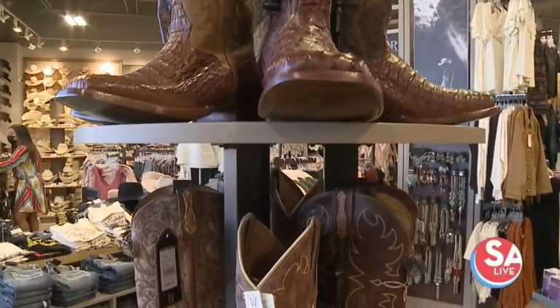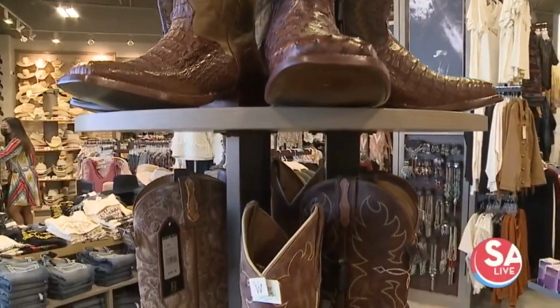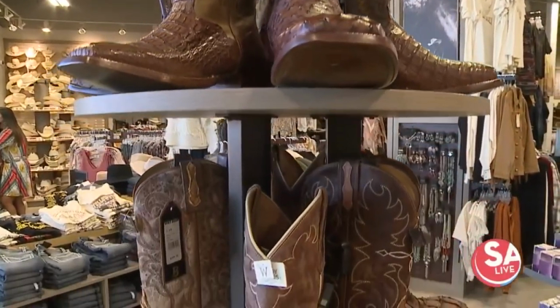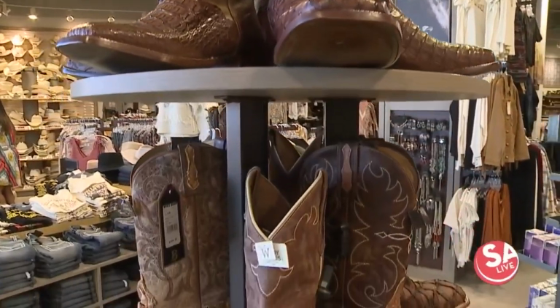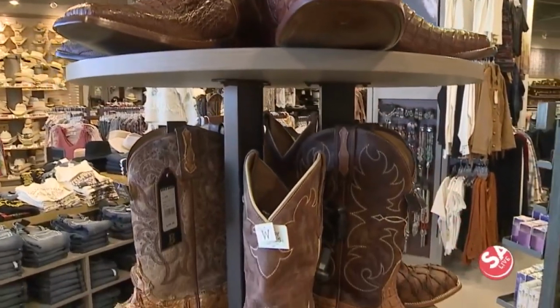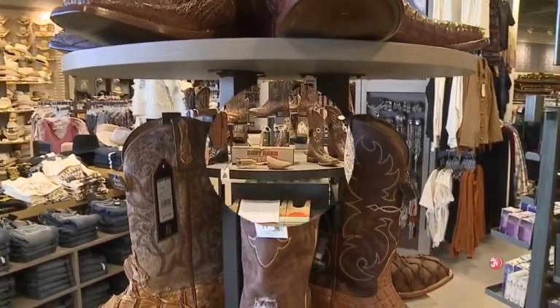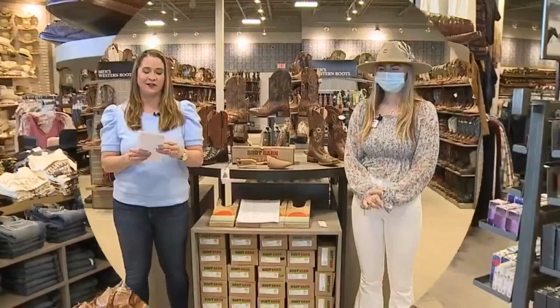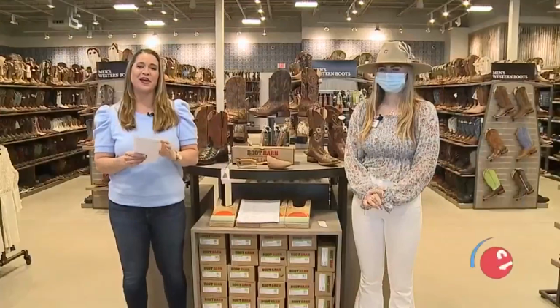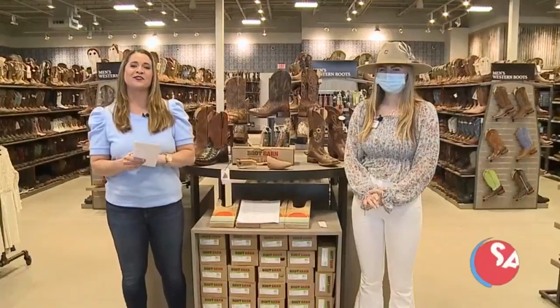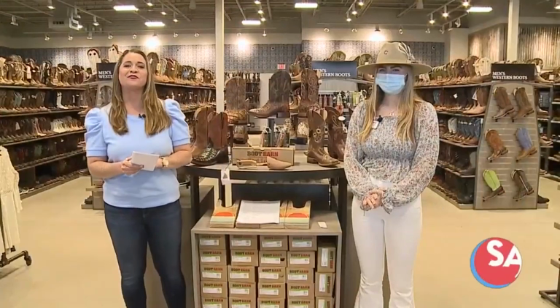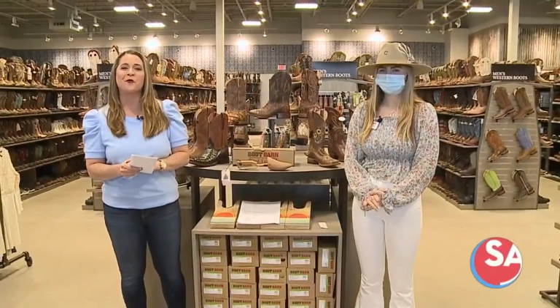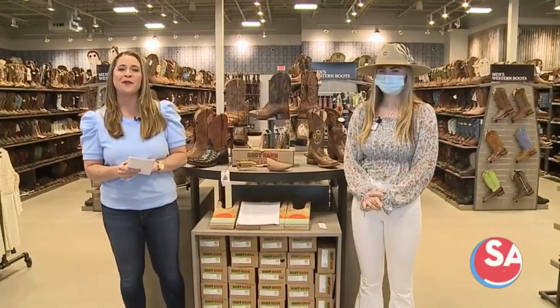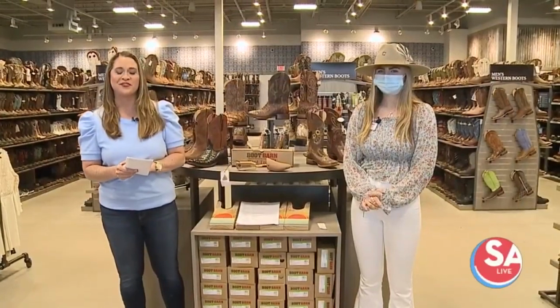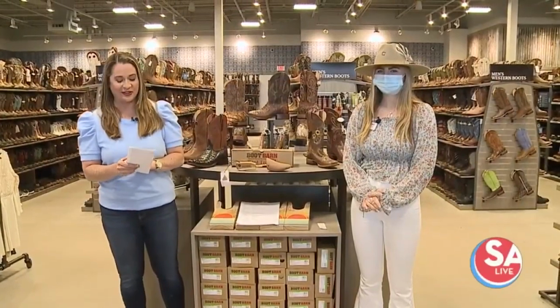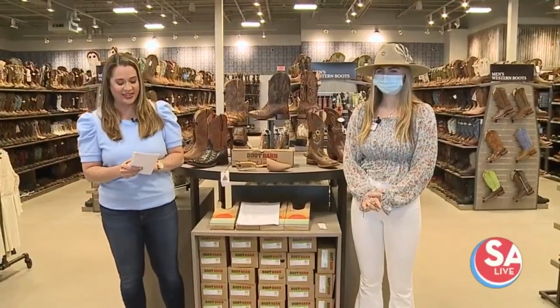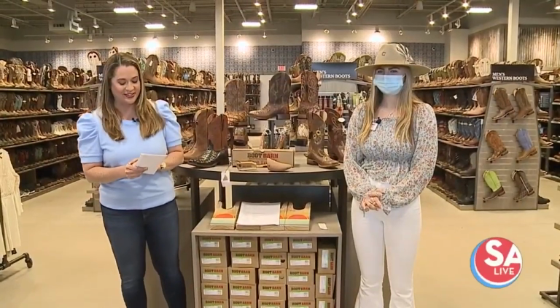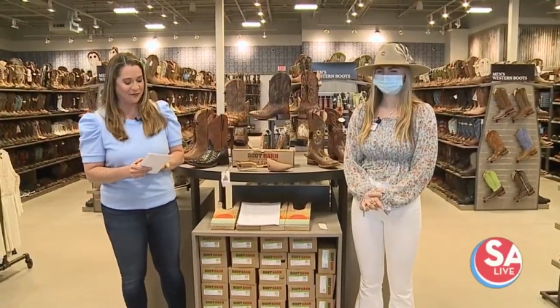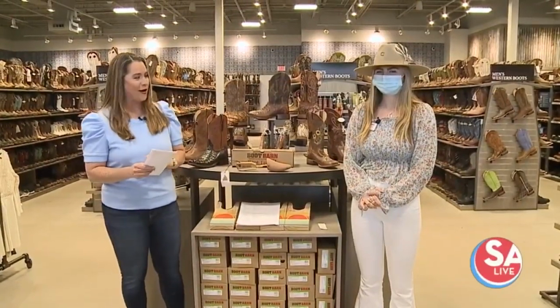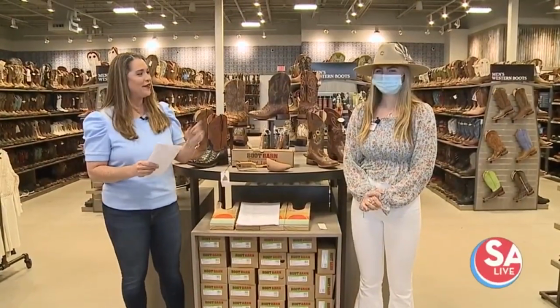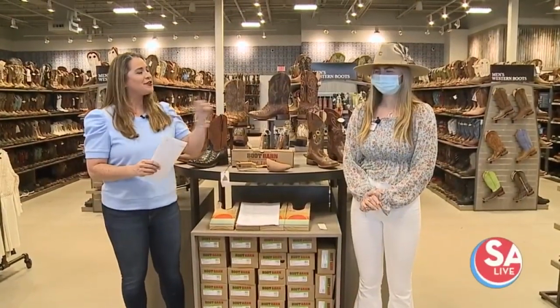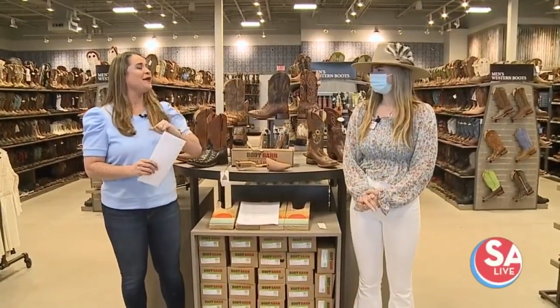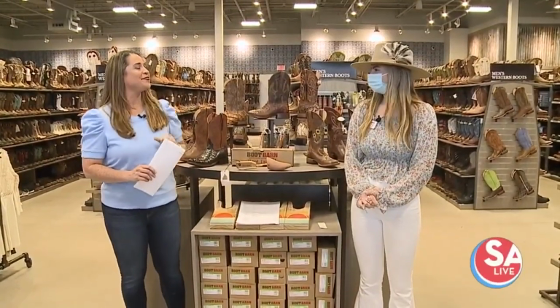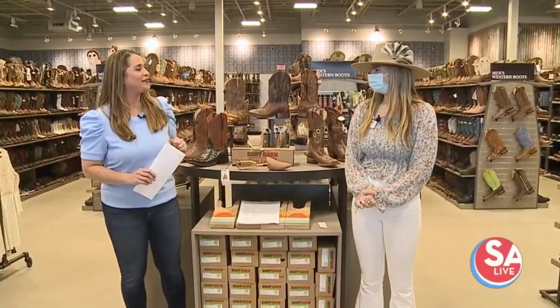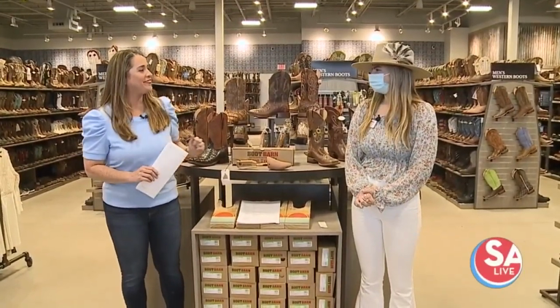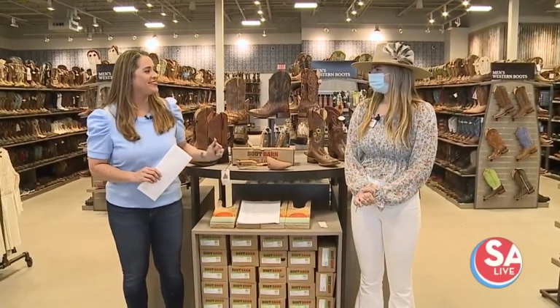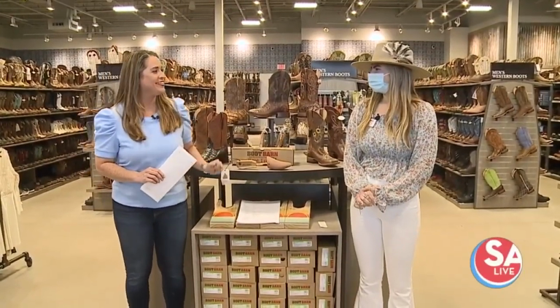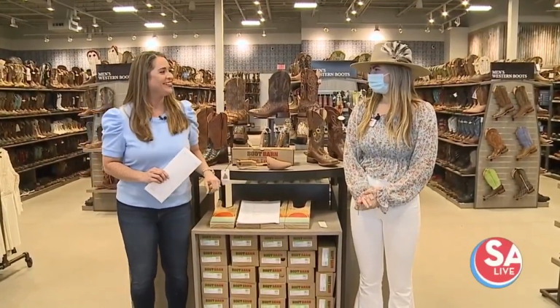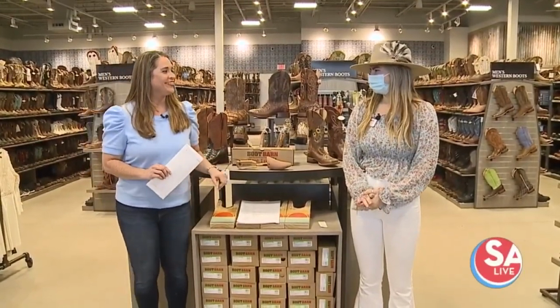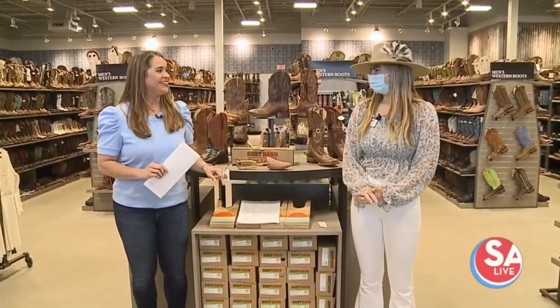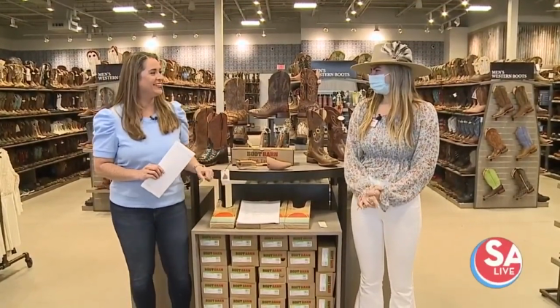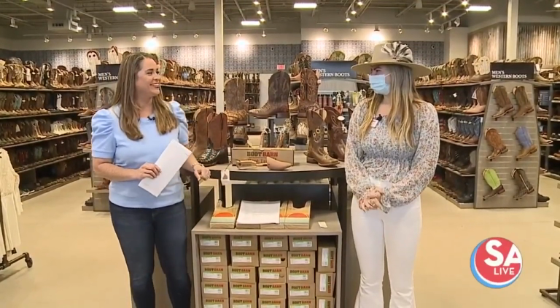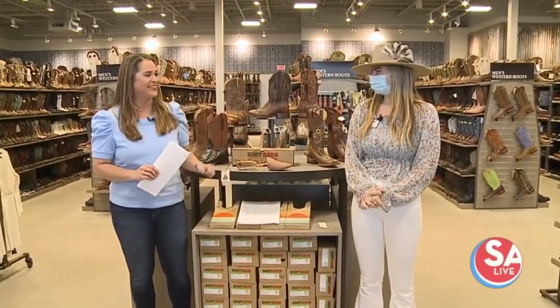We're here at the Dove Creek location with store manager Lacey Palmer. Are you ready to rodeo, Lacey? Yes, I'm ready to rodeo.